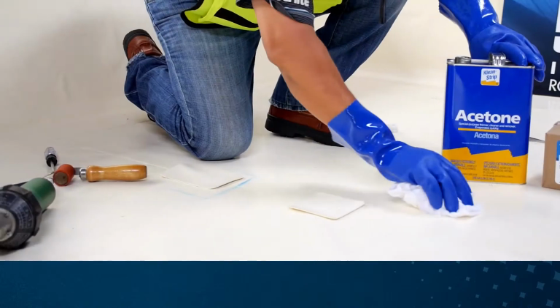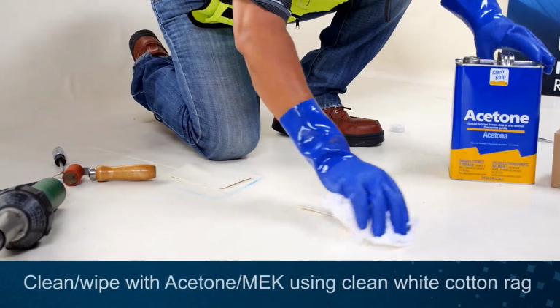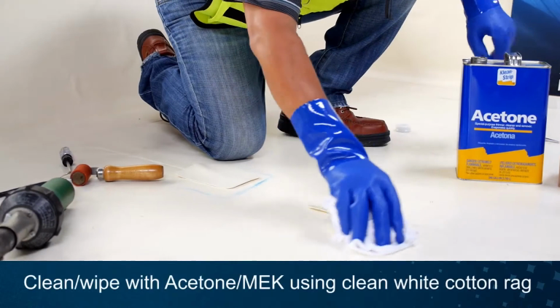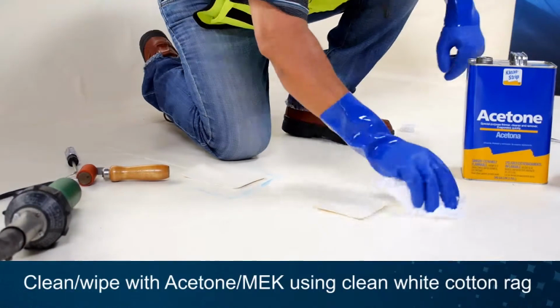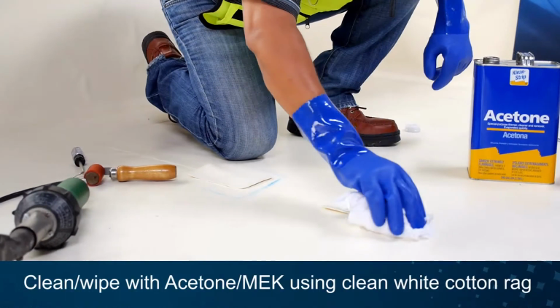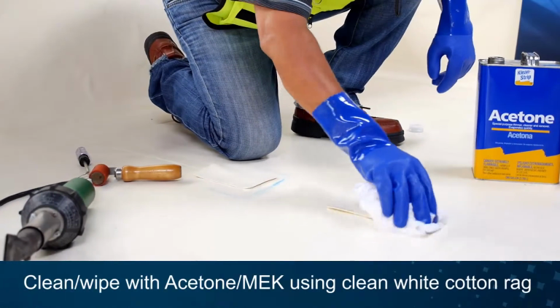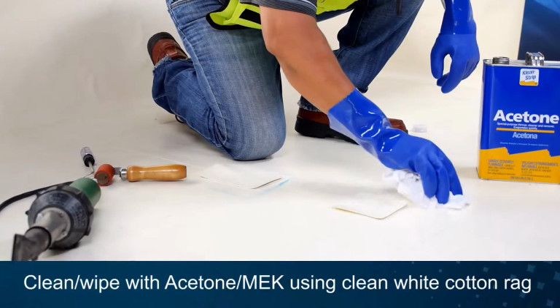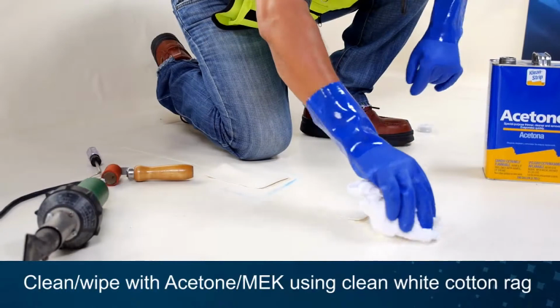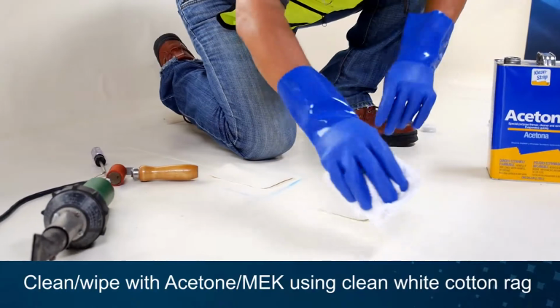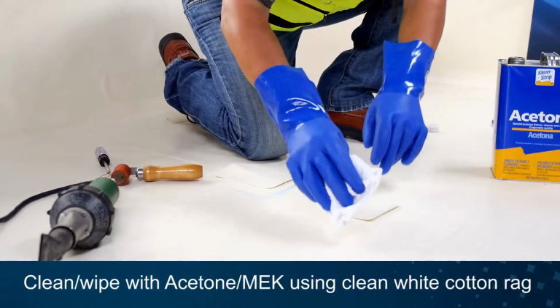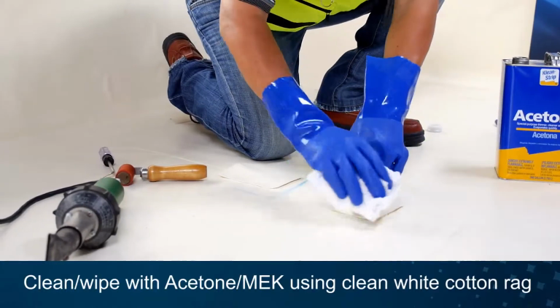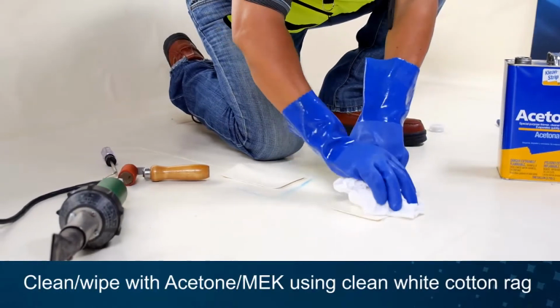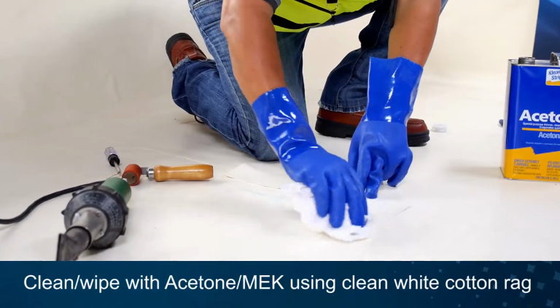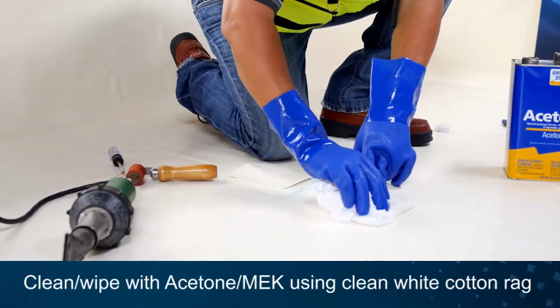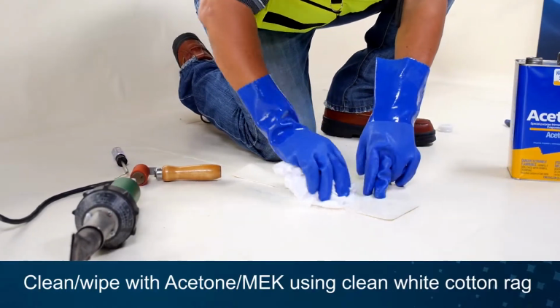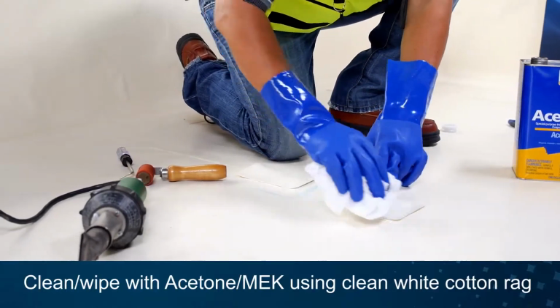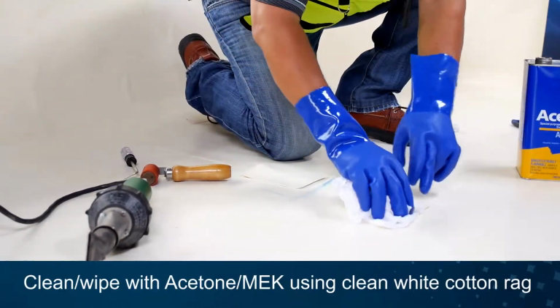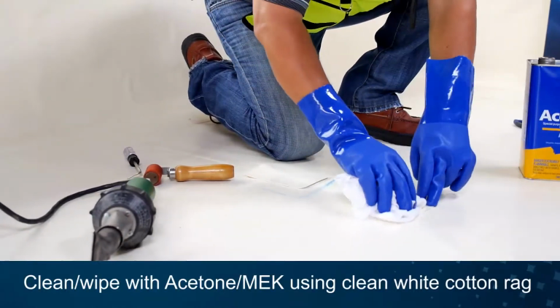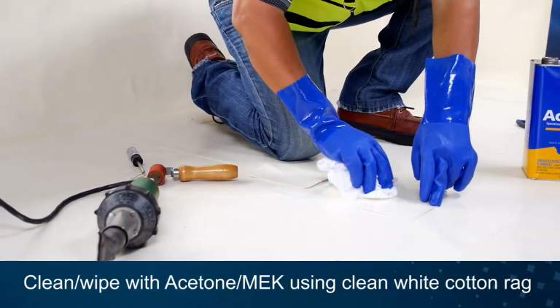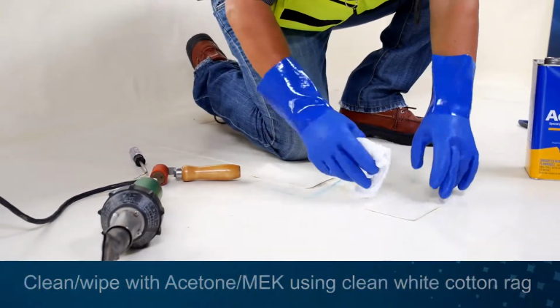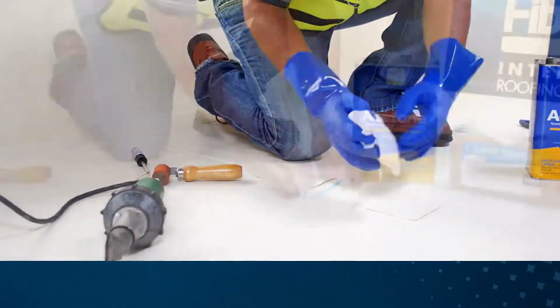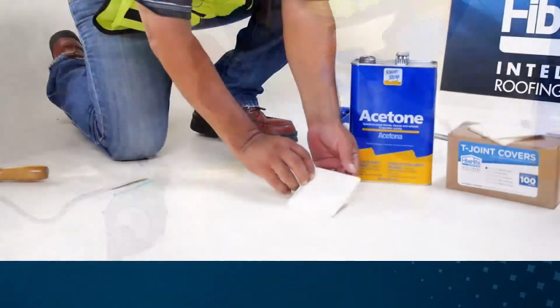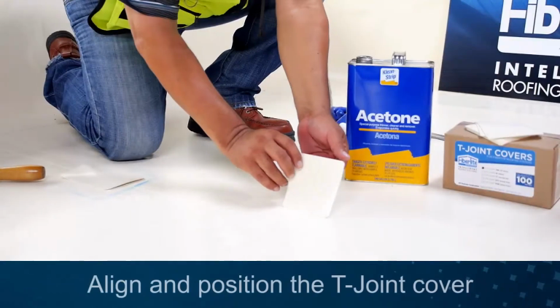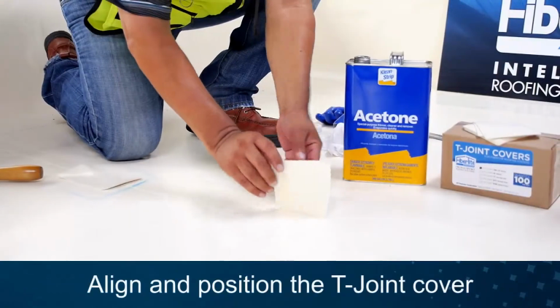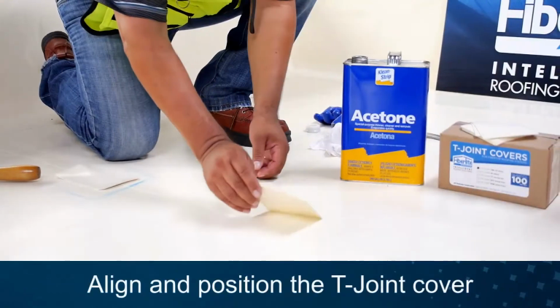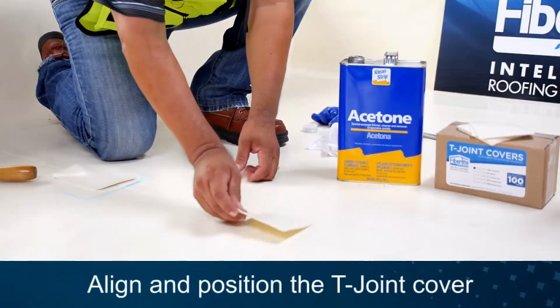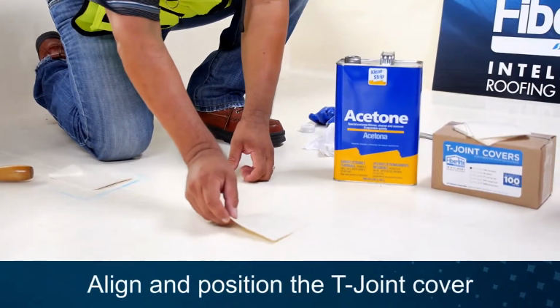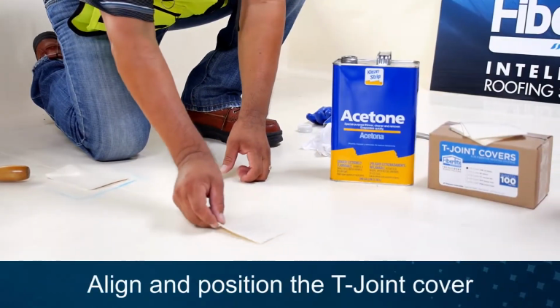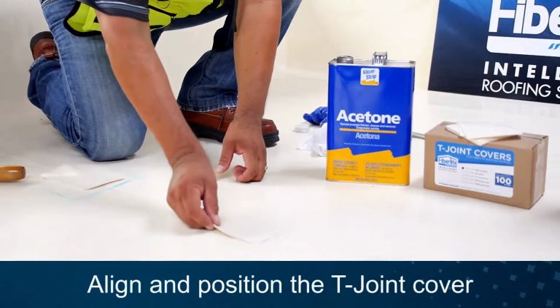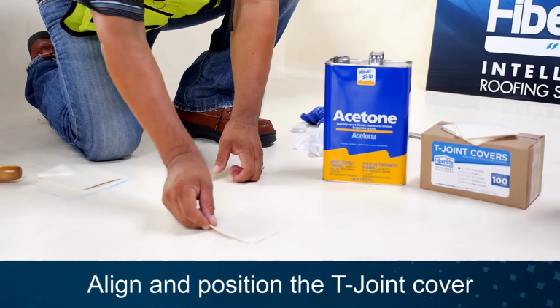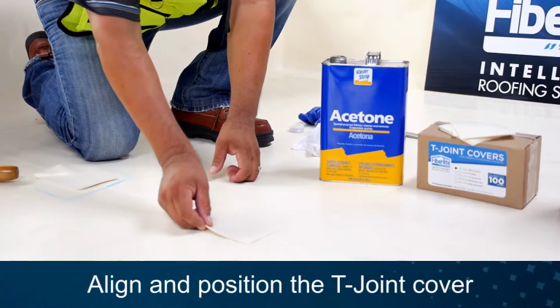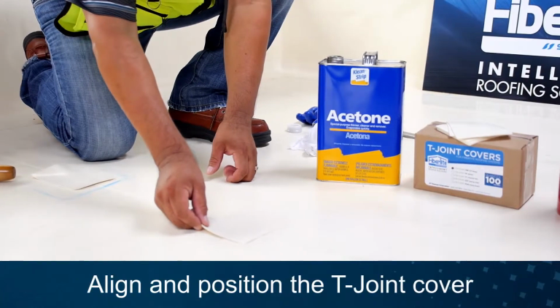First, clean the area and the T-joint cover with acetone or MEK using a clean white rag. Then align and position the T-joint cover.